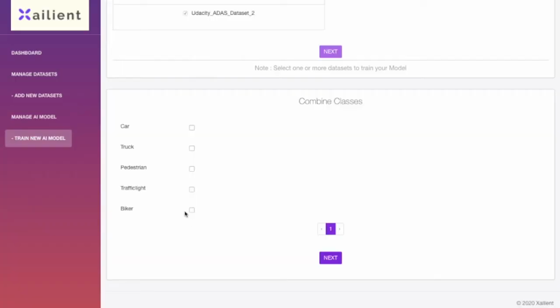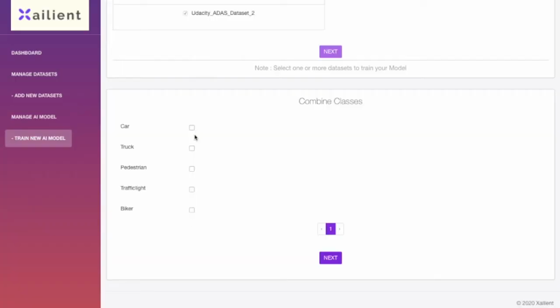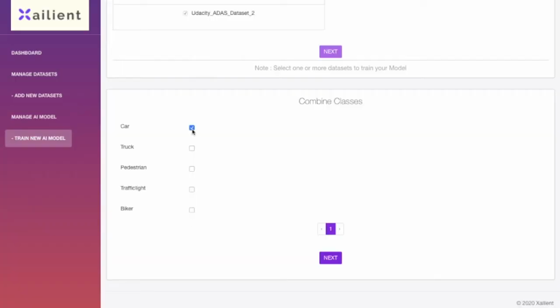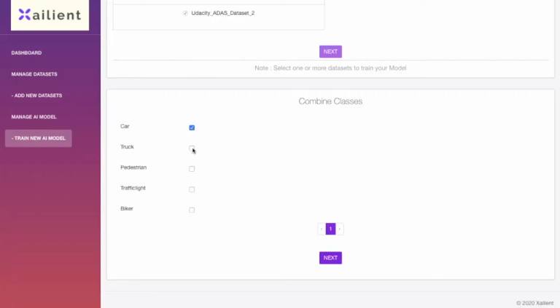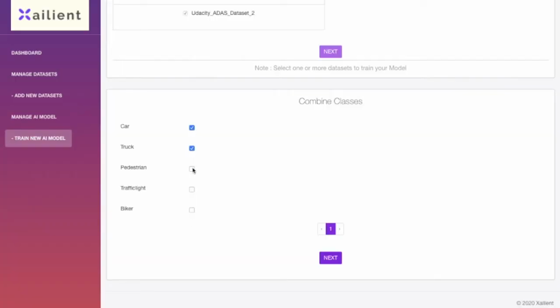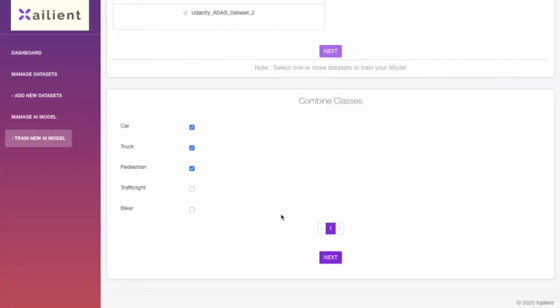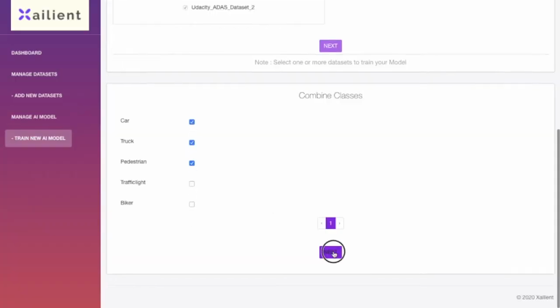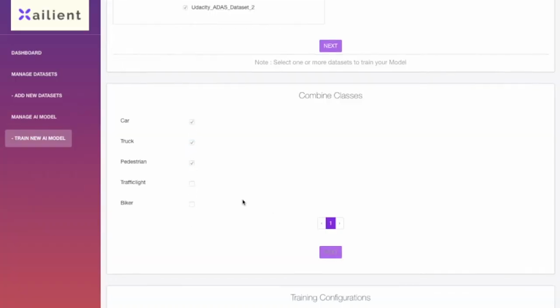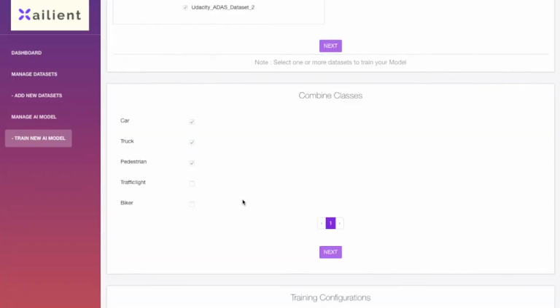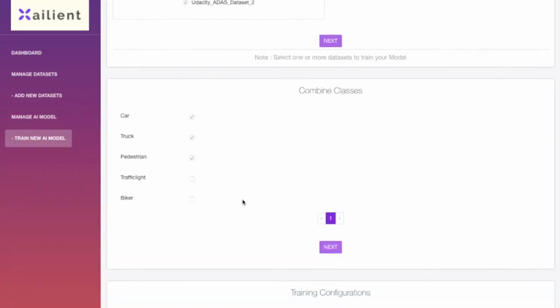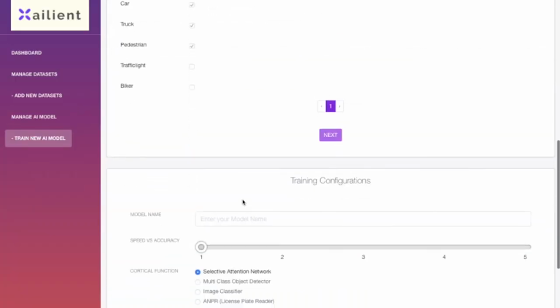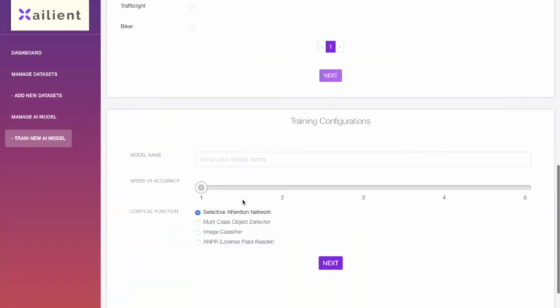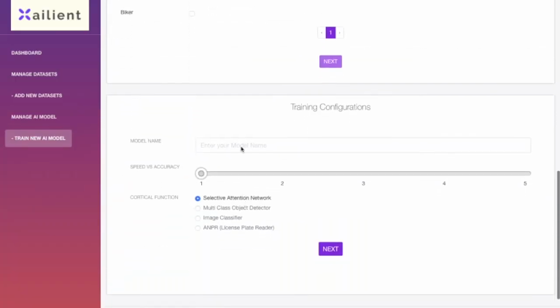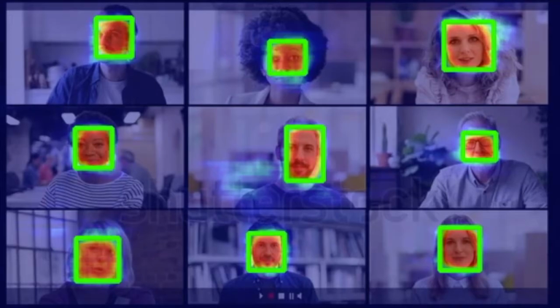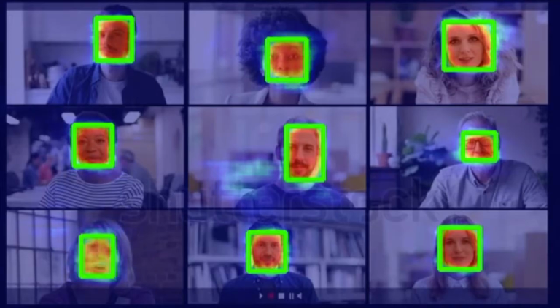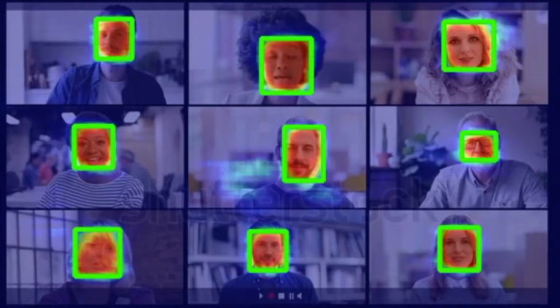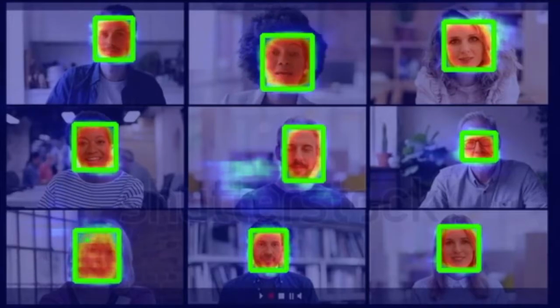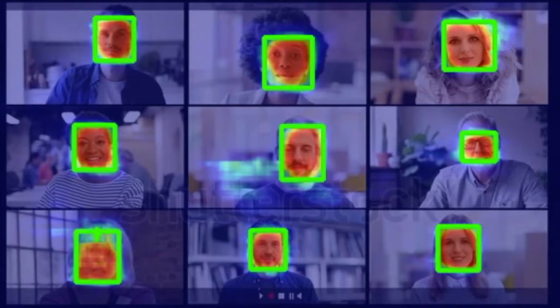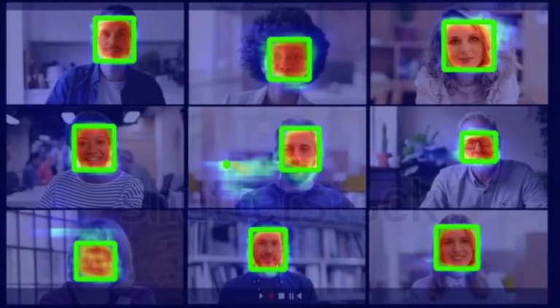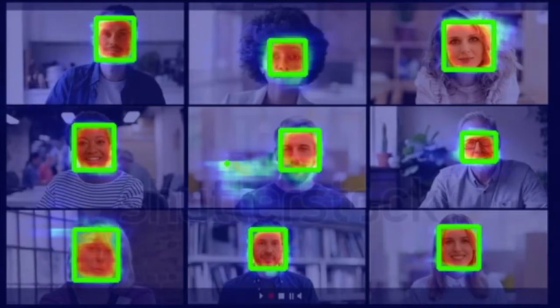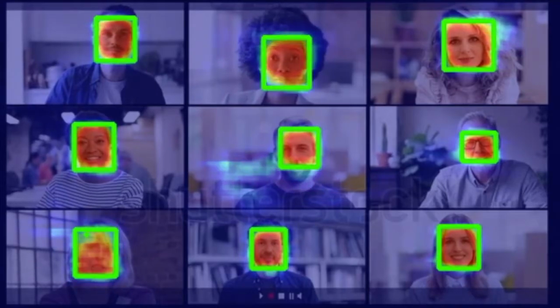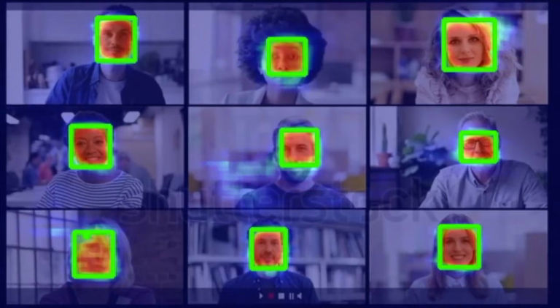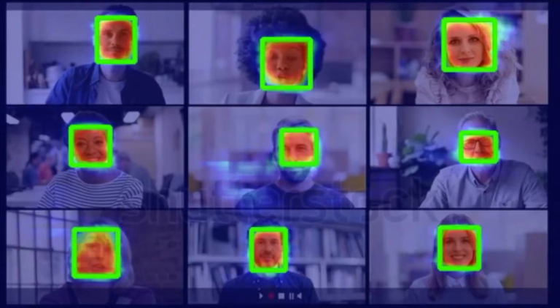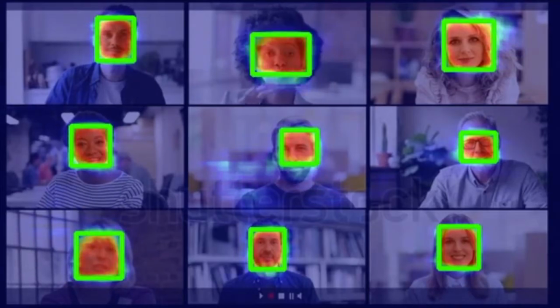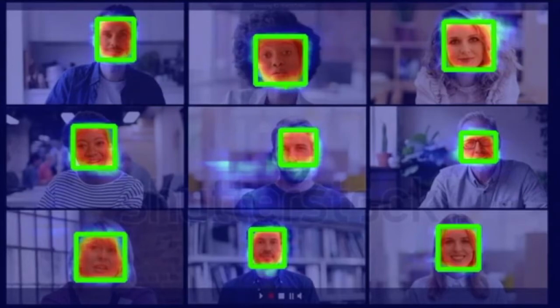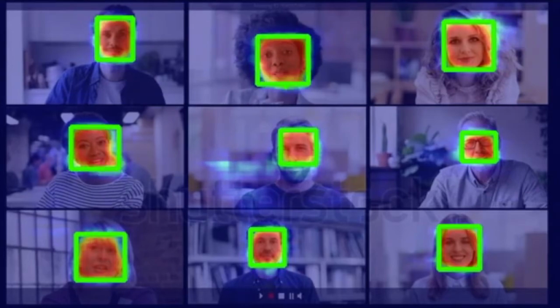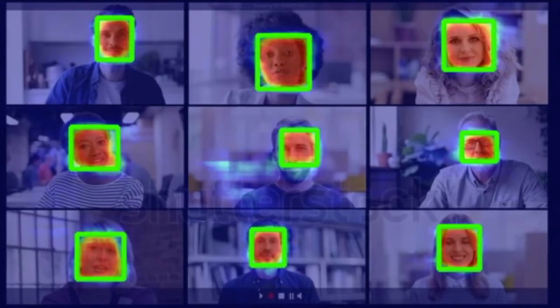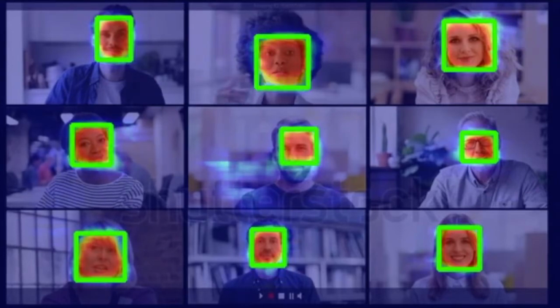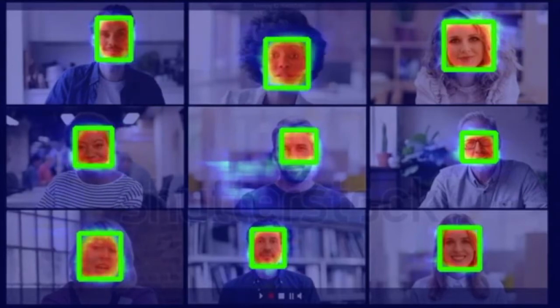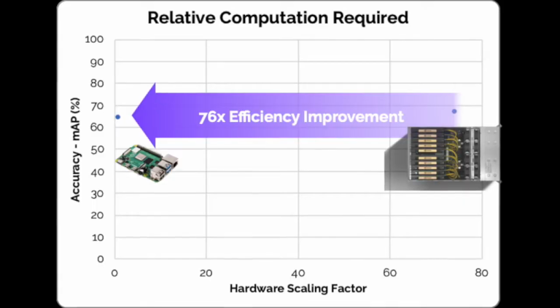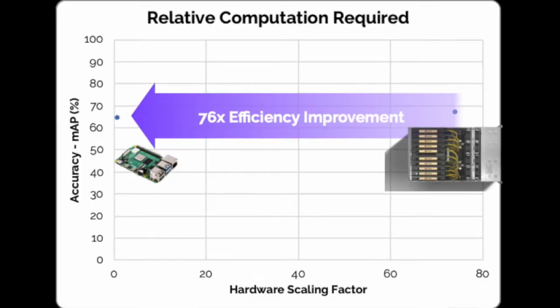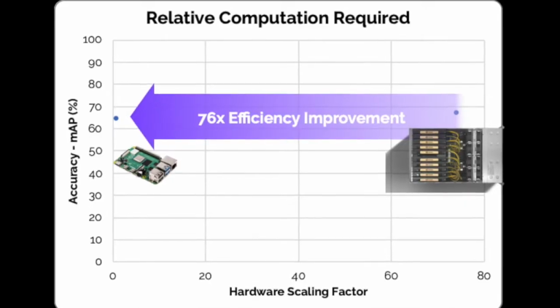Like in nature, we can specialize — and you can train and deploy a custom detectum using the Xalient console in less than an hour.